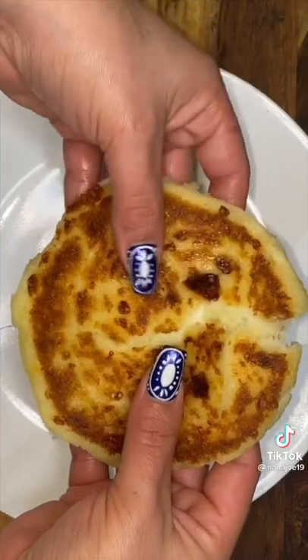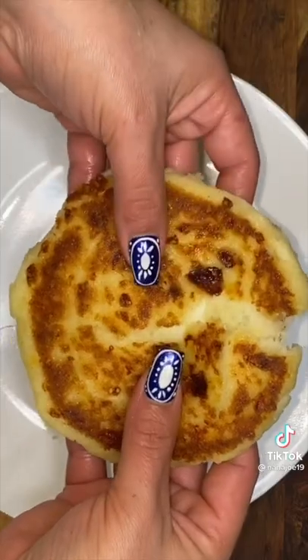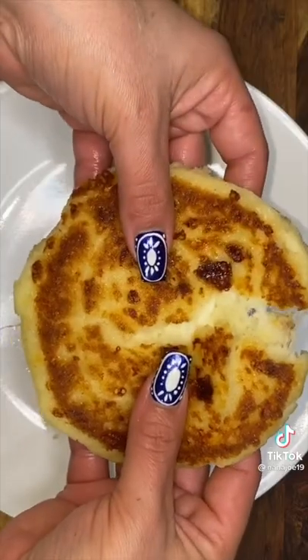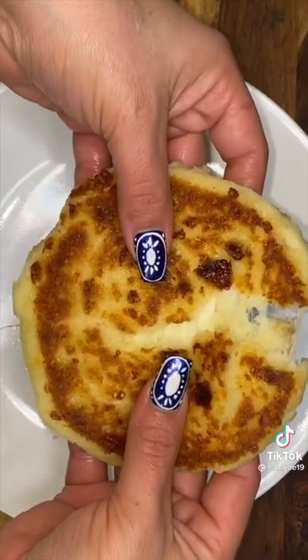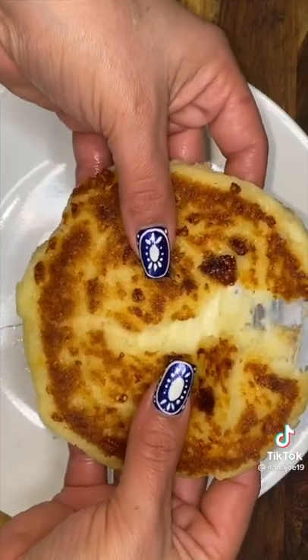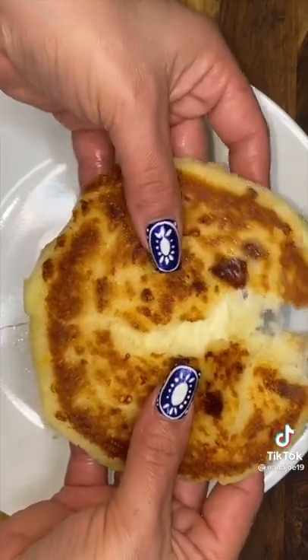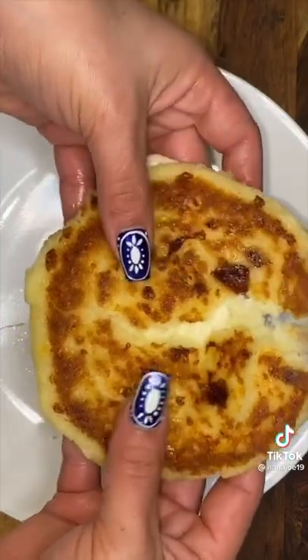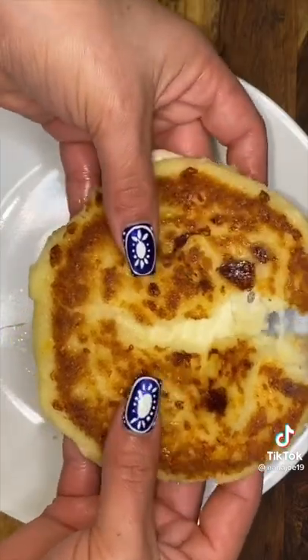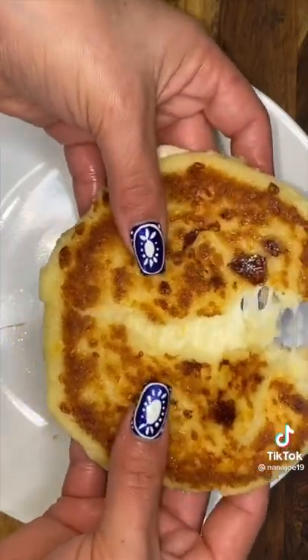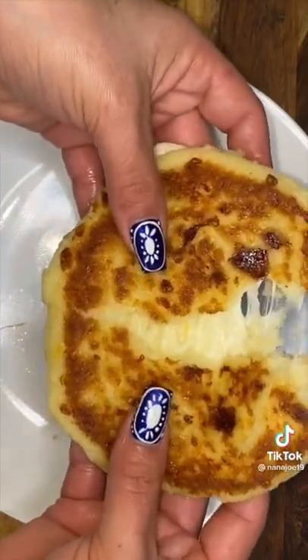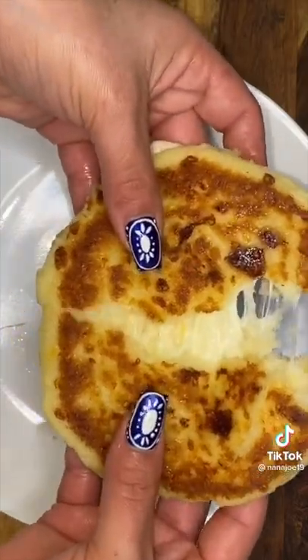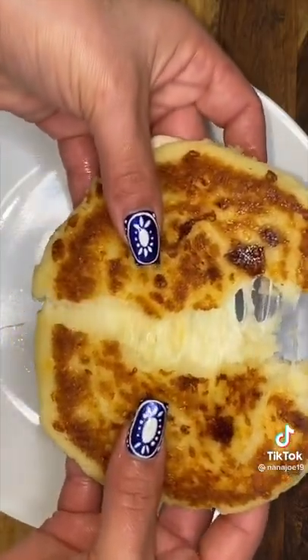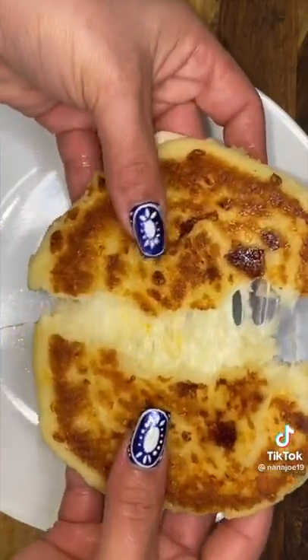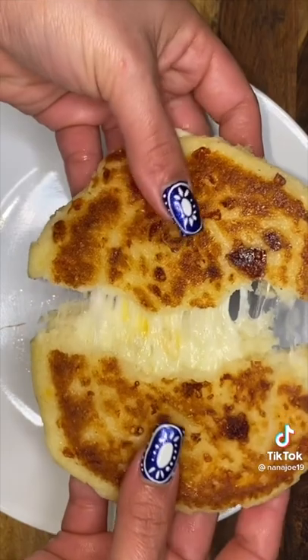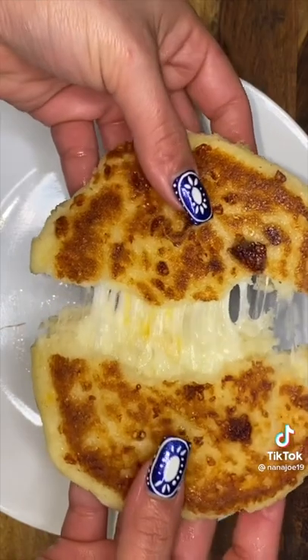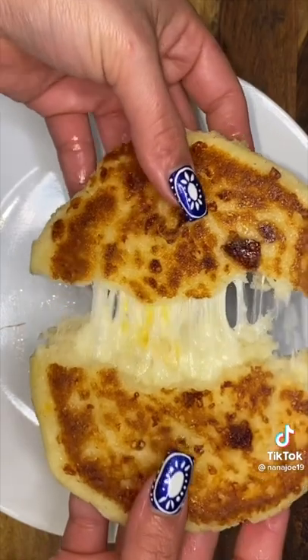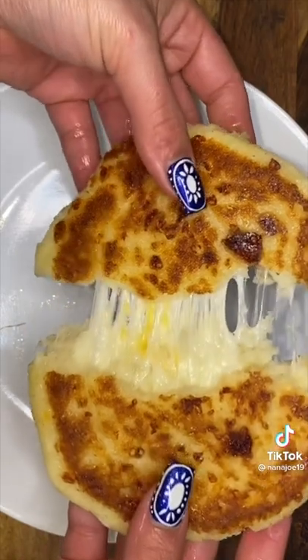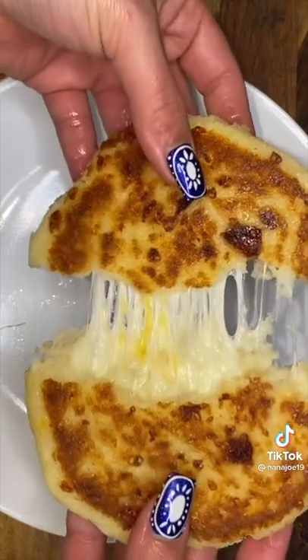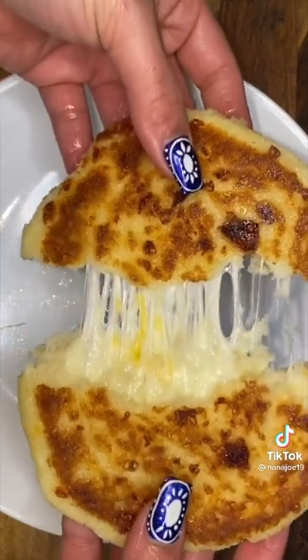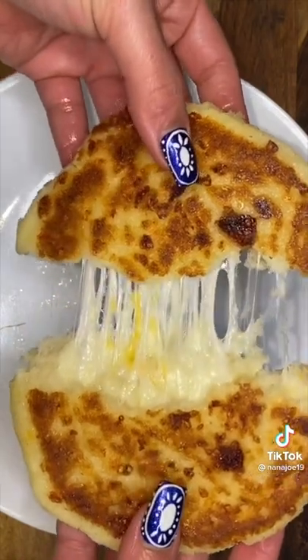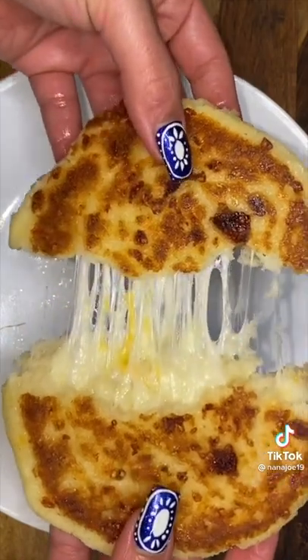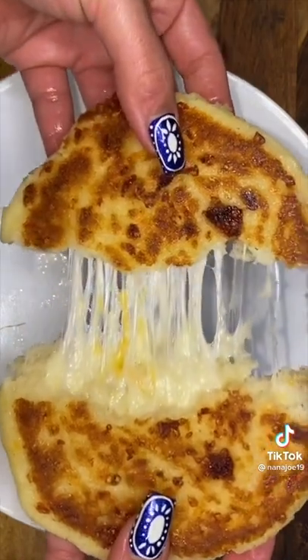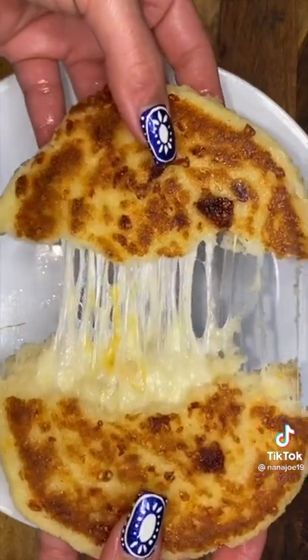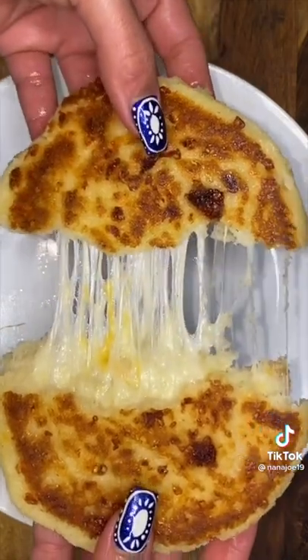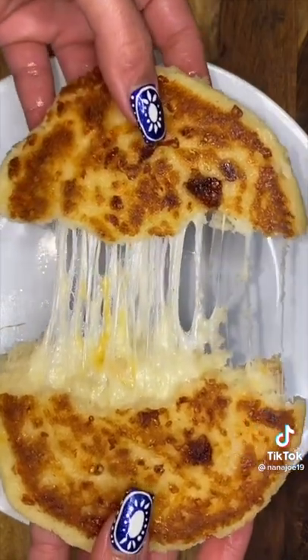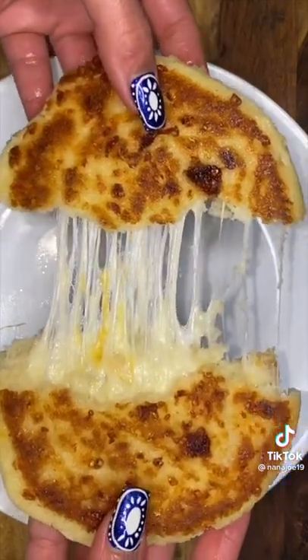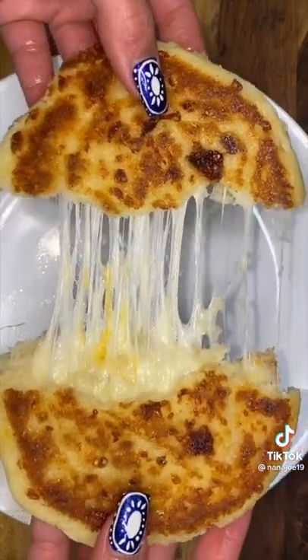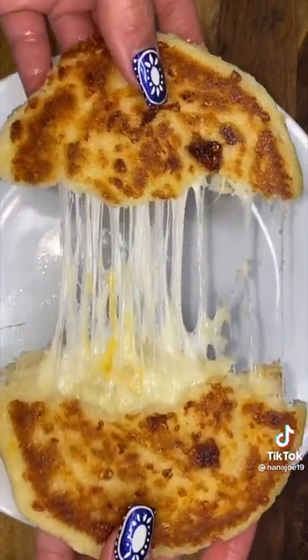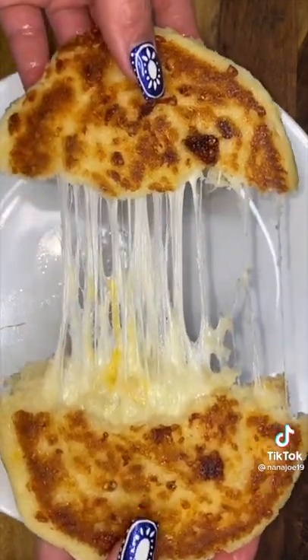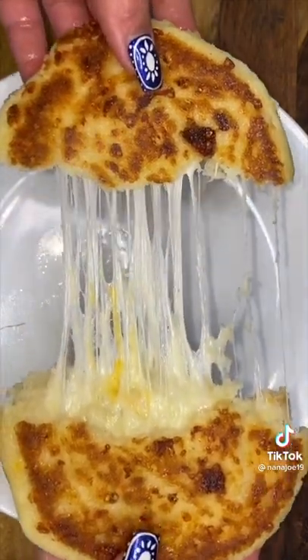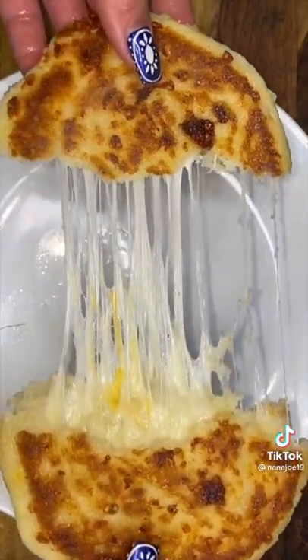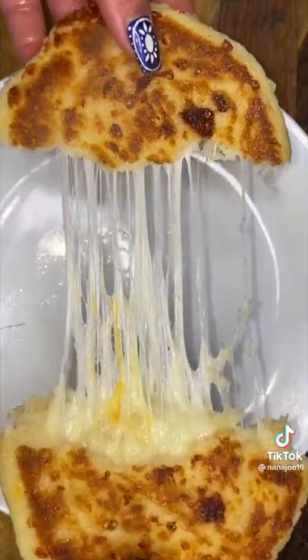I mean, who wouldn't? Take a look at the inside of this arepa. That's it, guys. Hope you like this recipe.